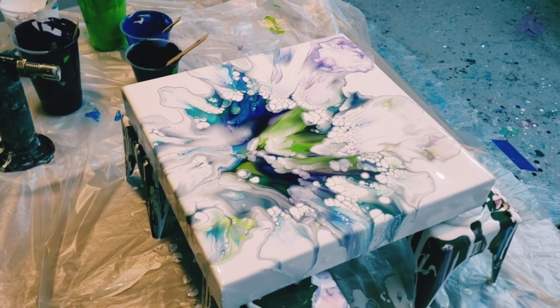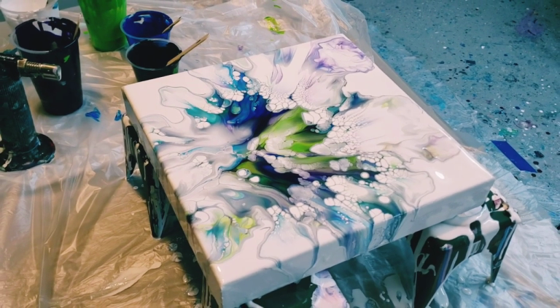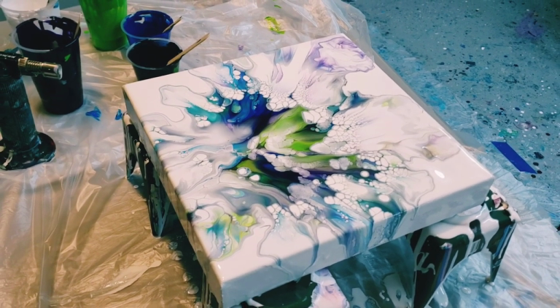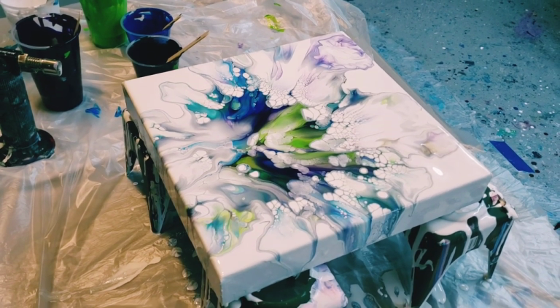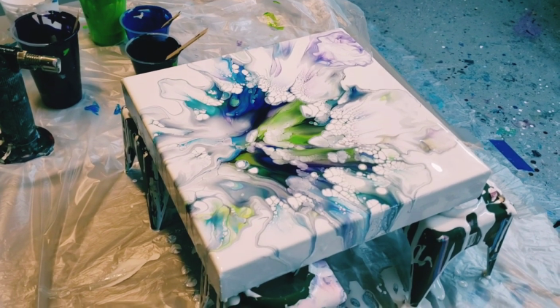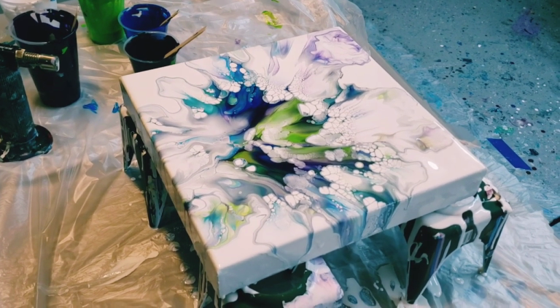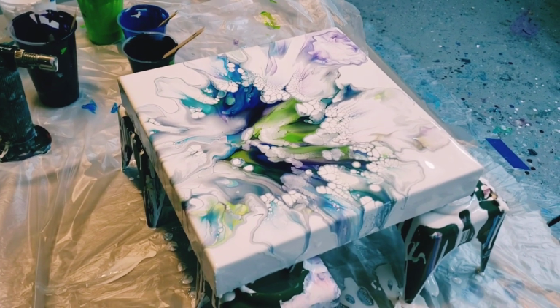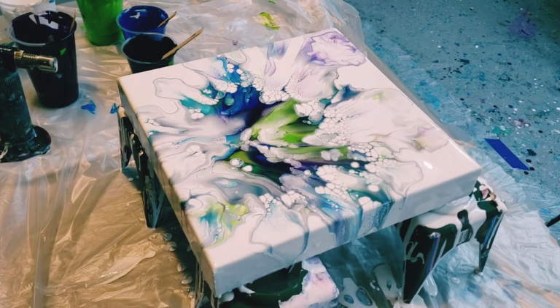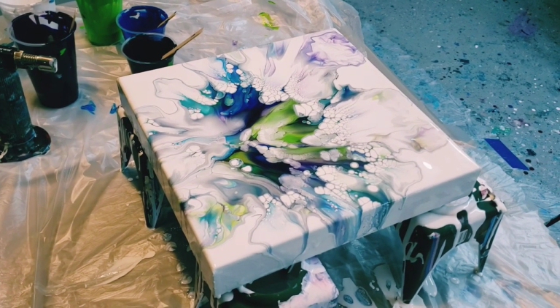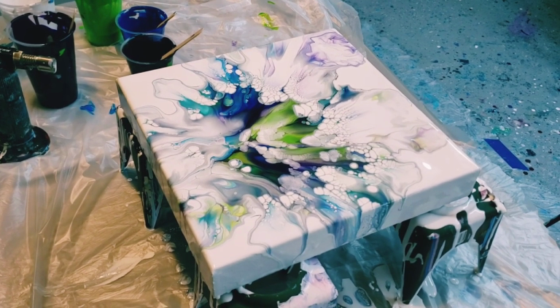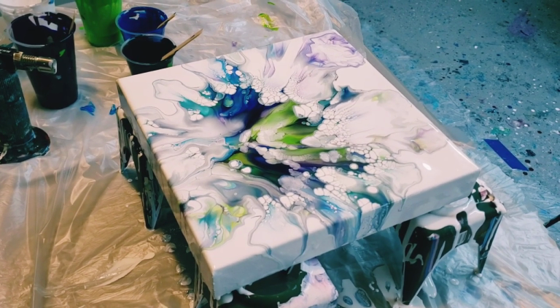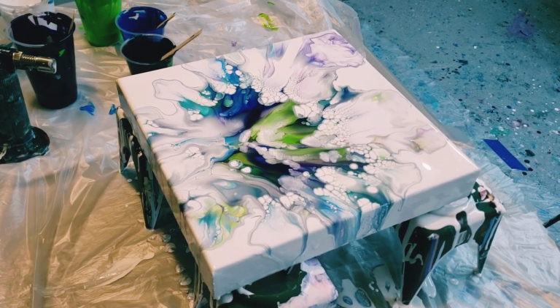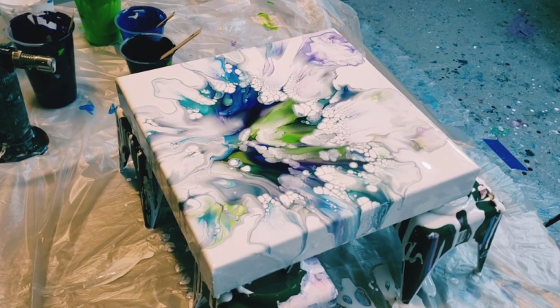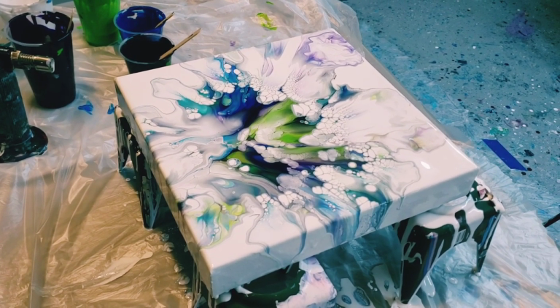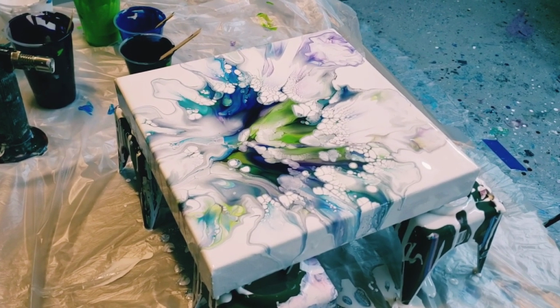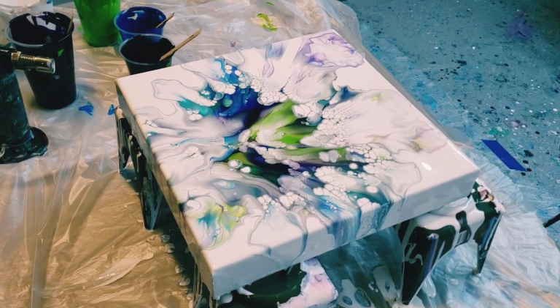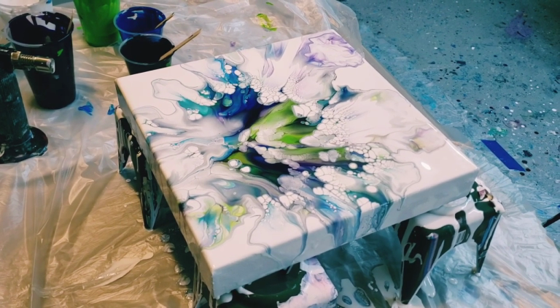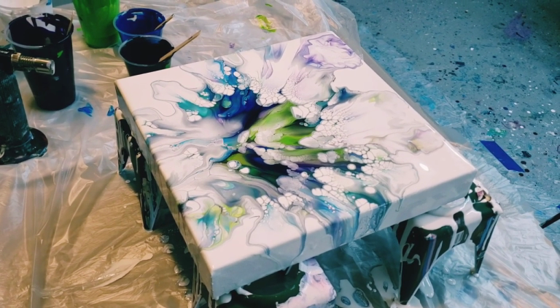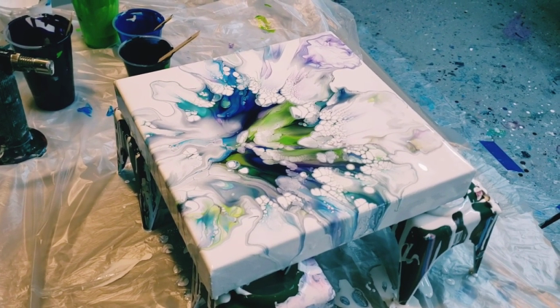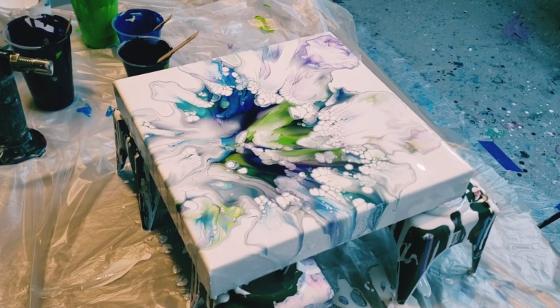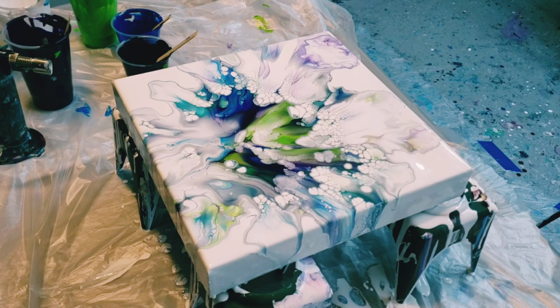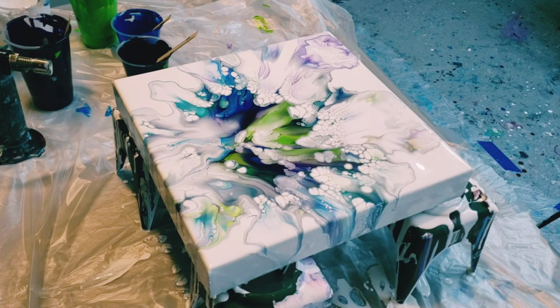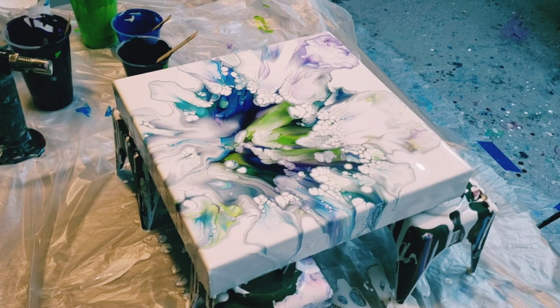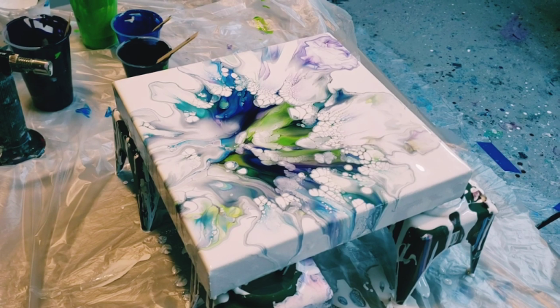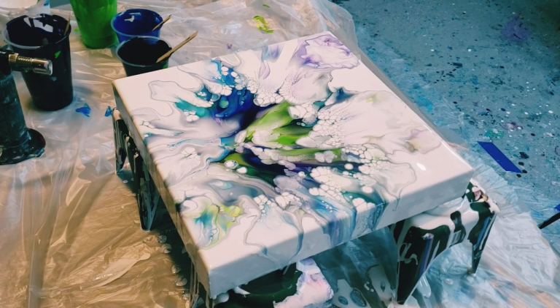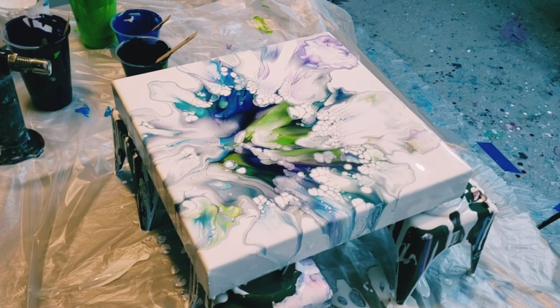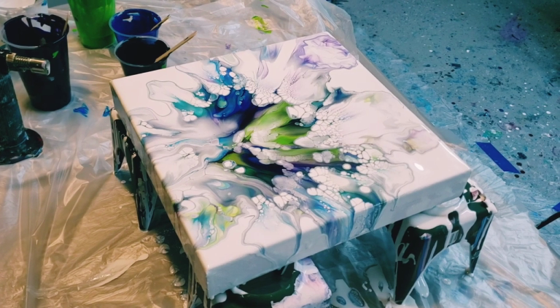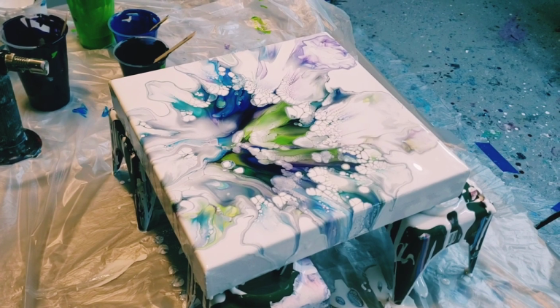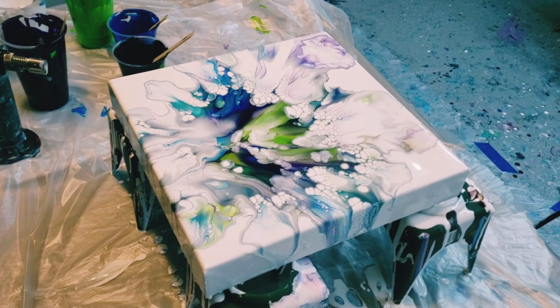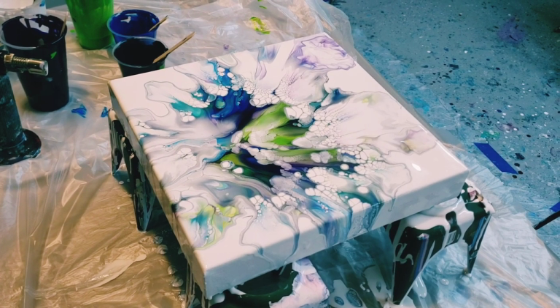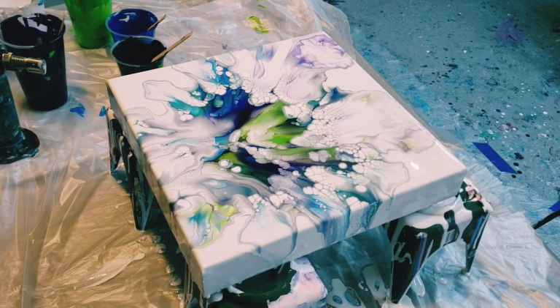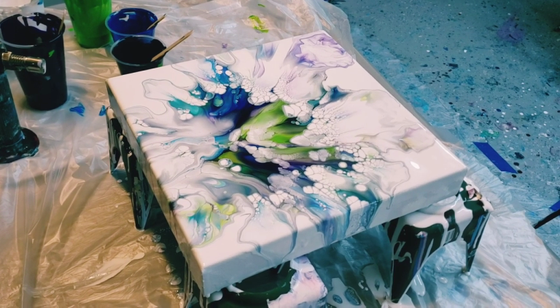Alright you guys, thanks for watching. Happy painting, bye!